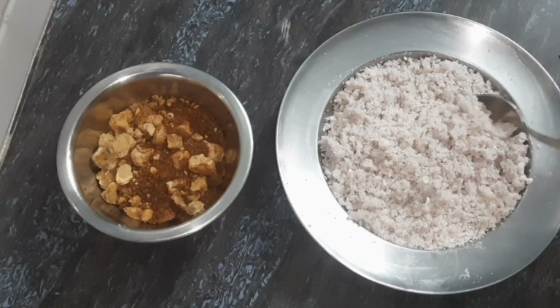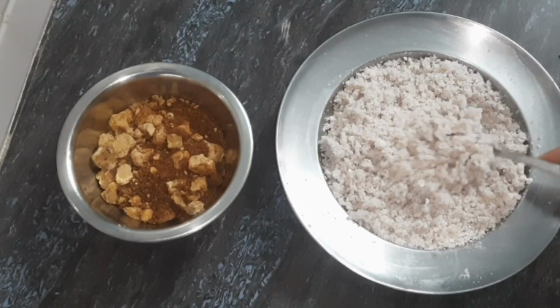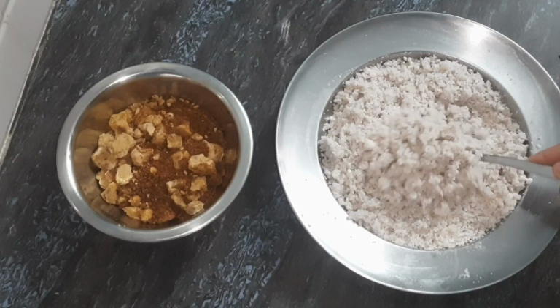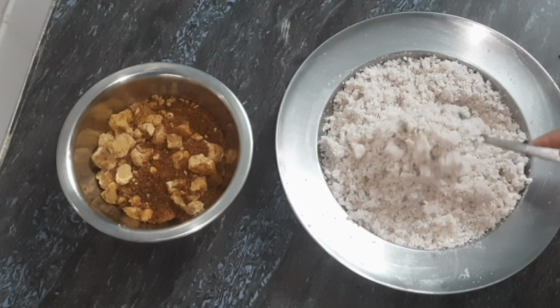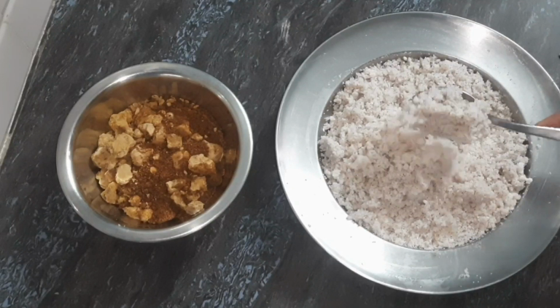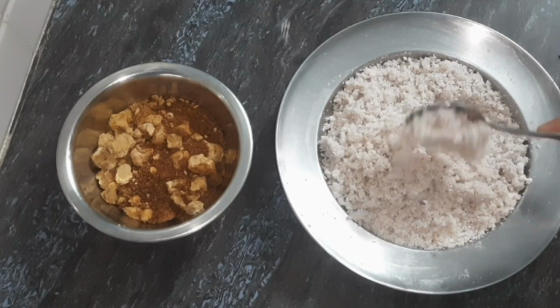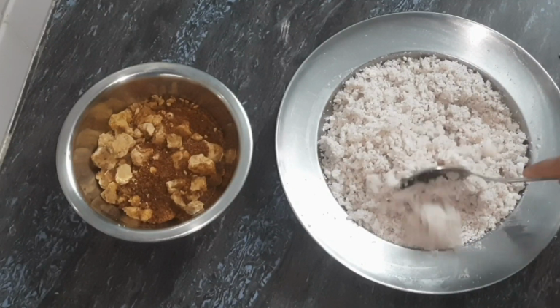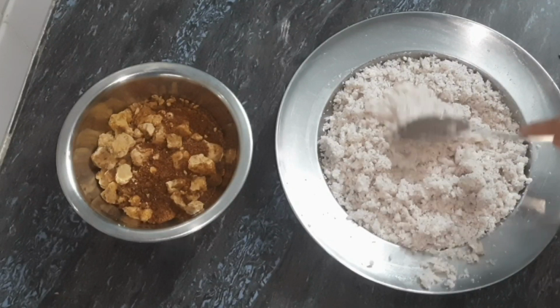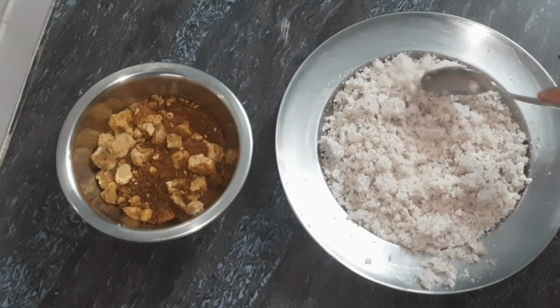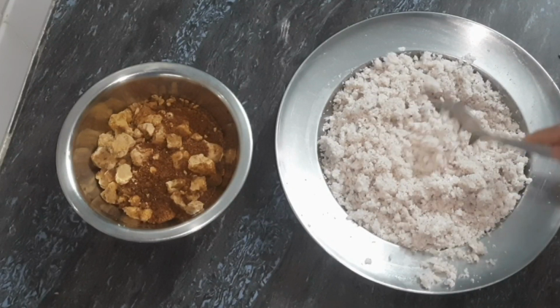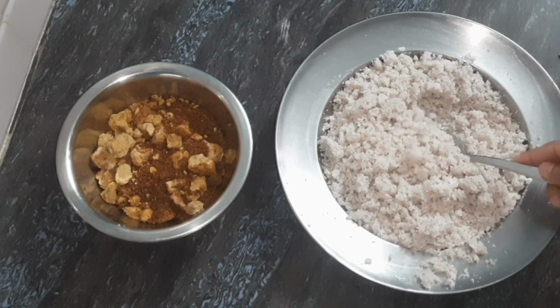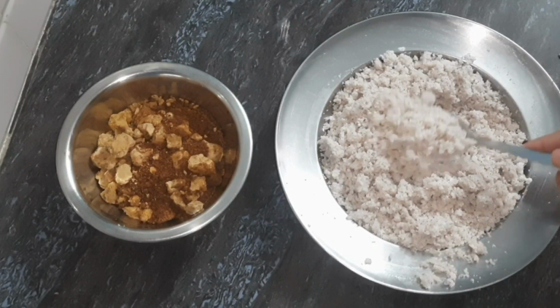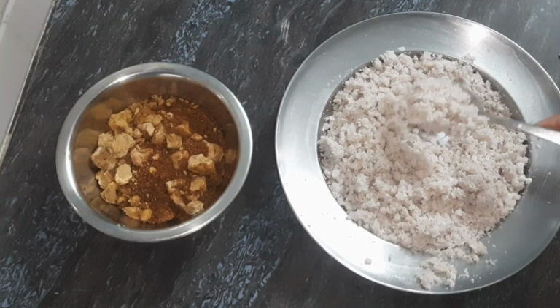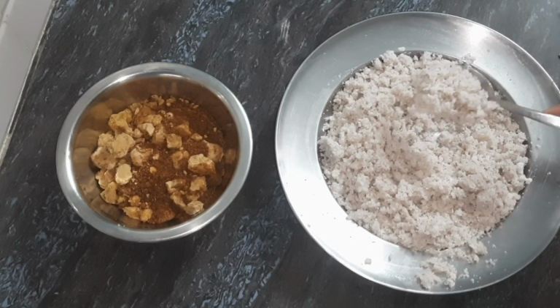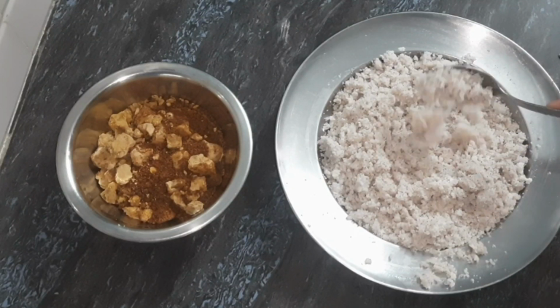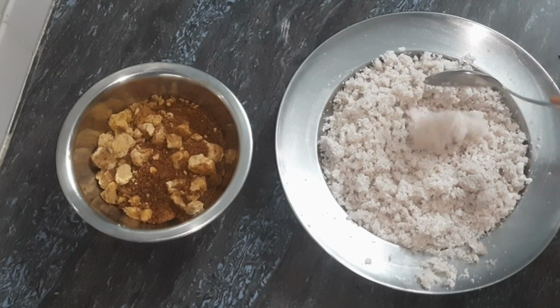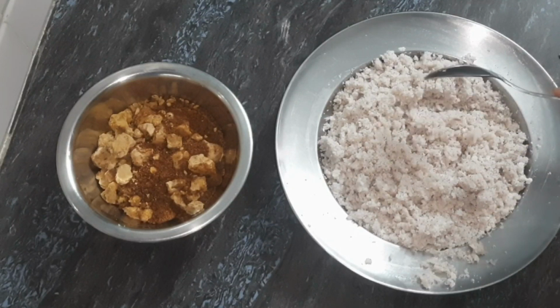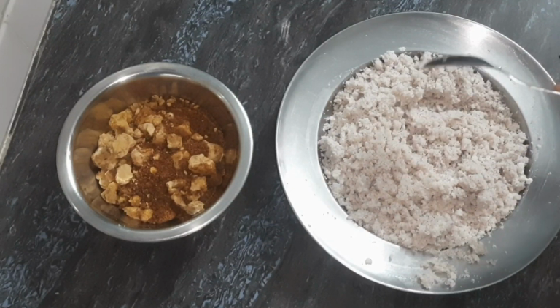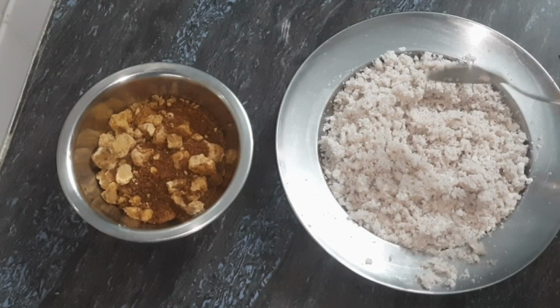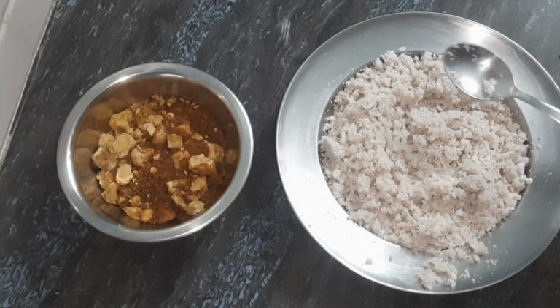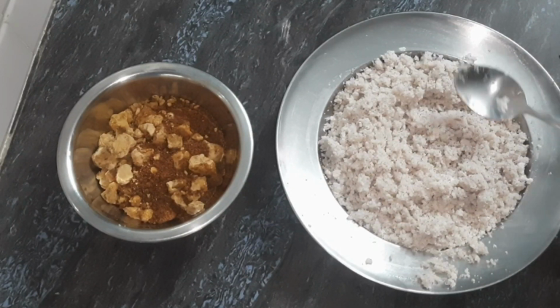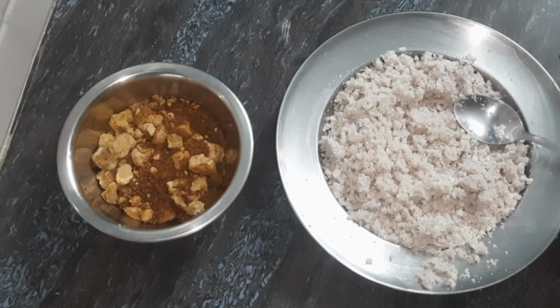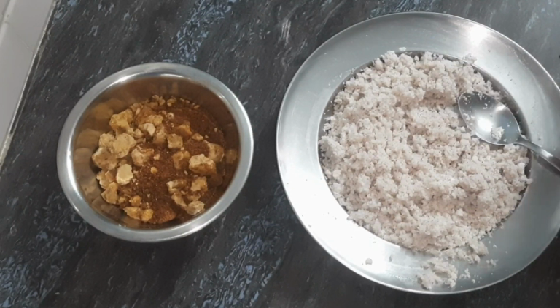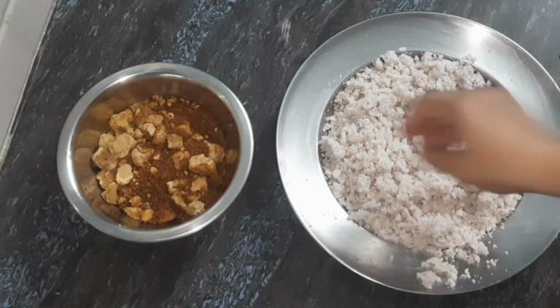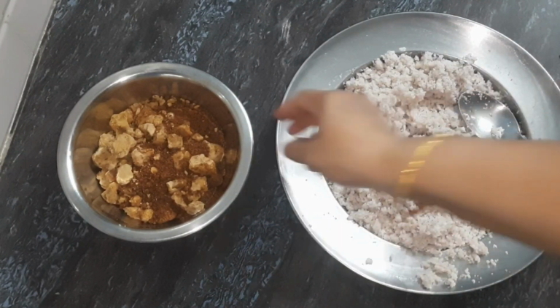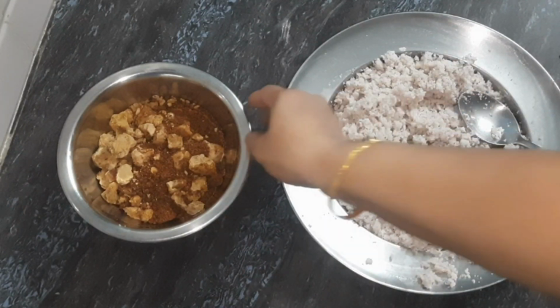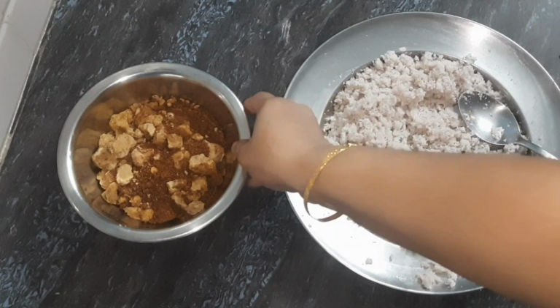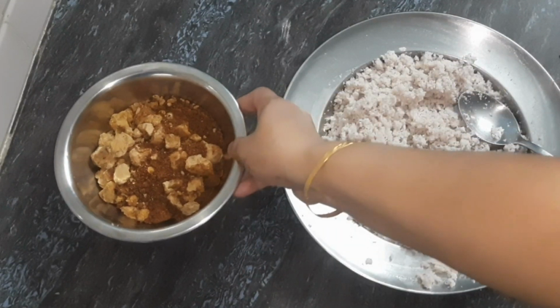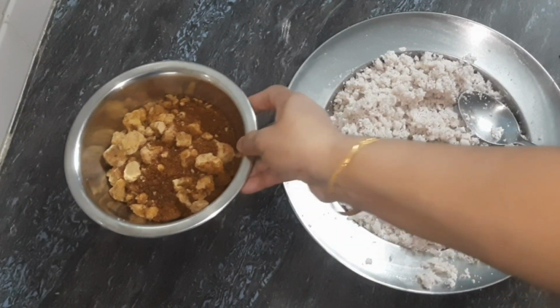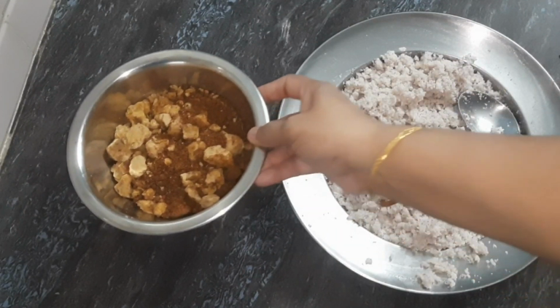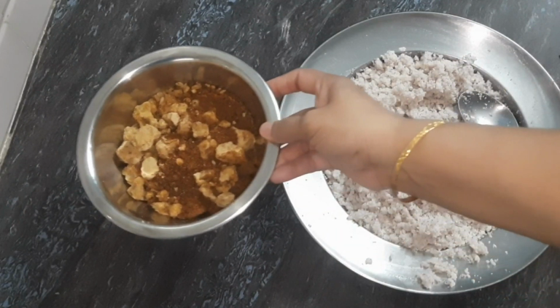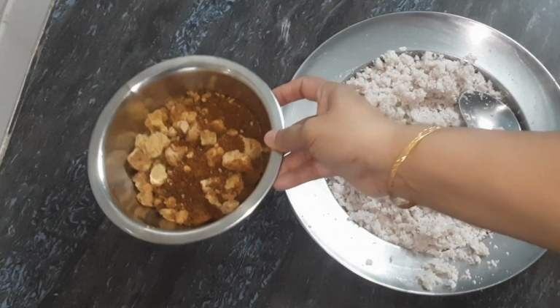Hello friends, what is the recipe for today? Let's try a recipe for this recipe.